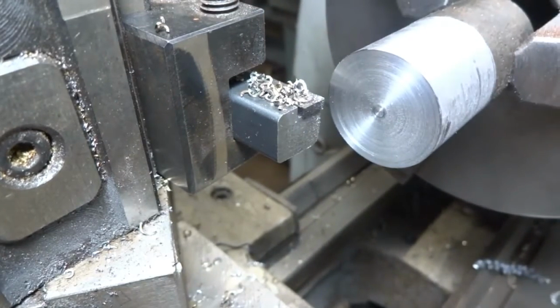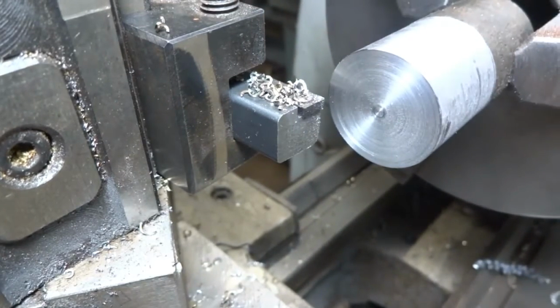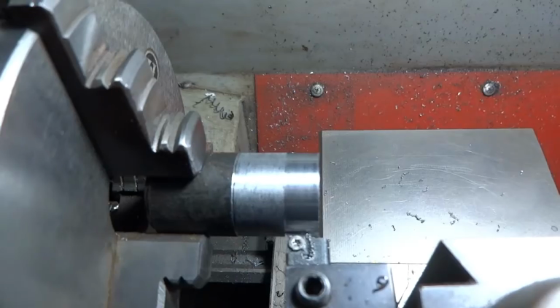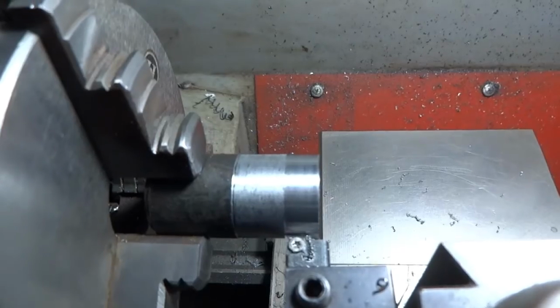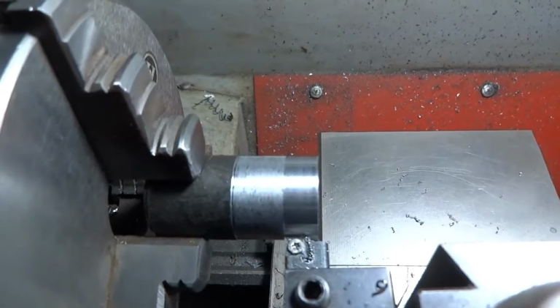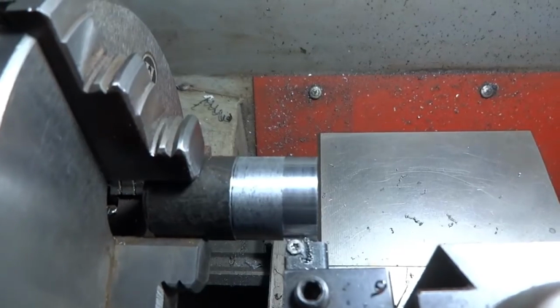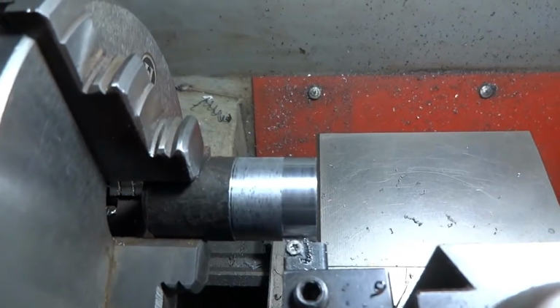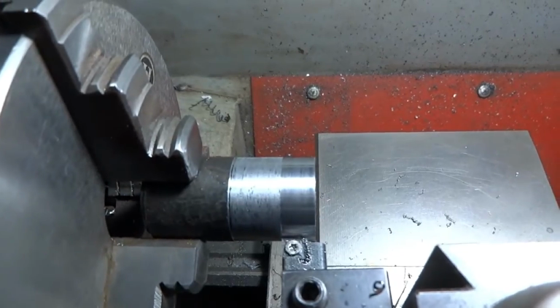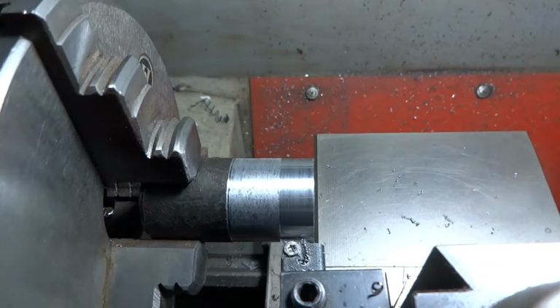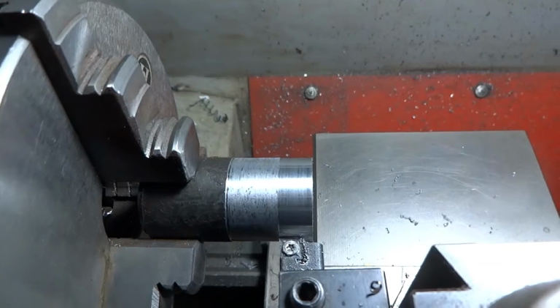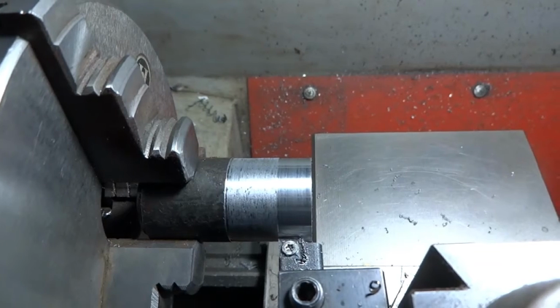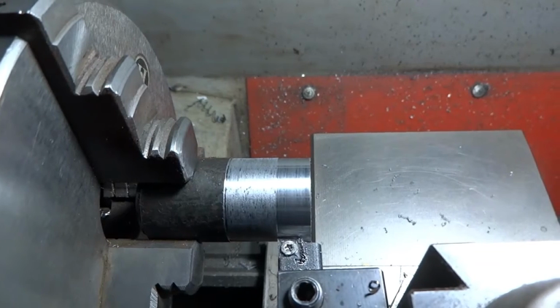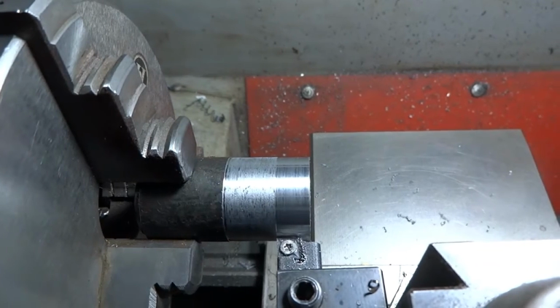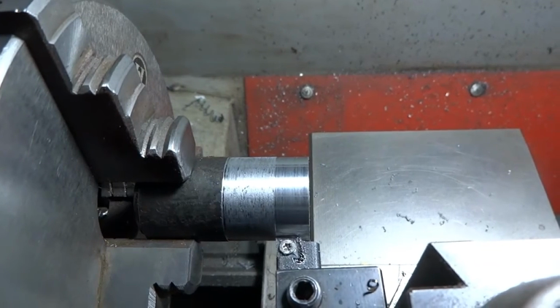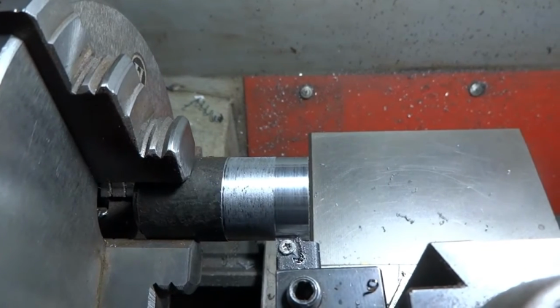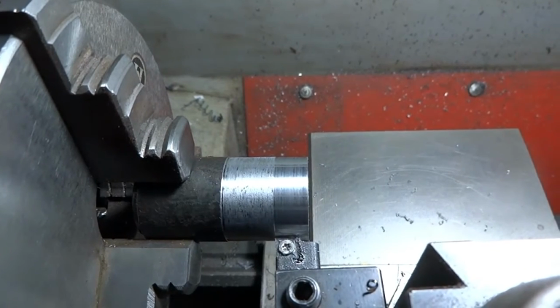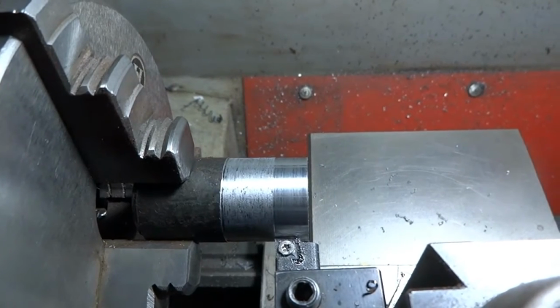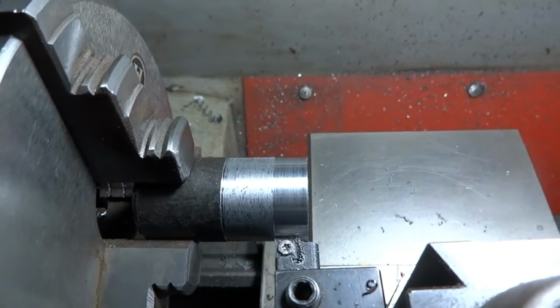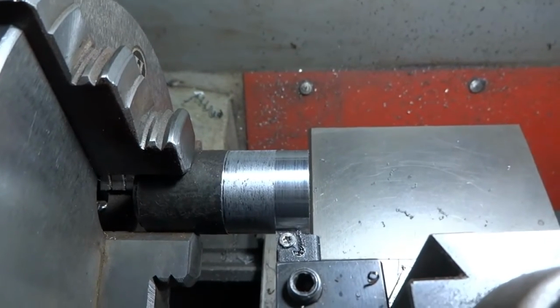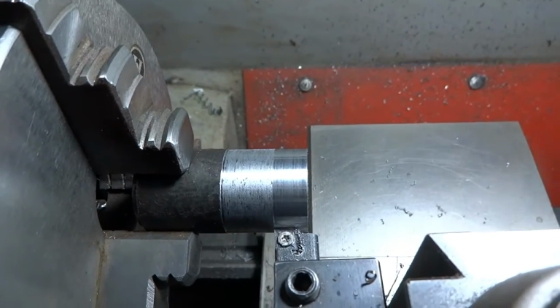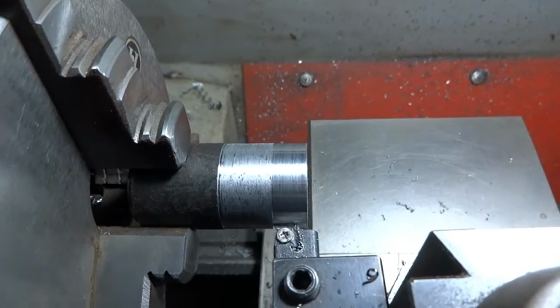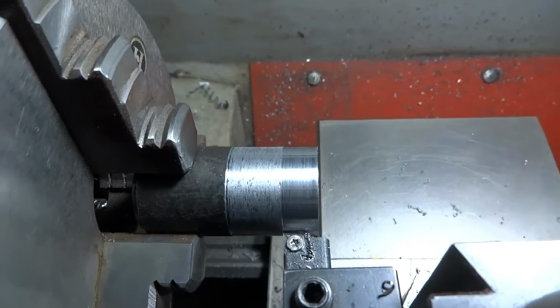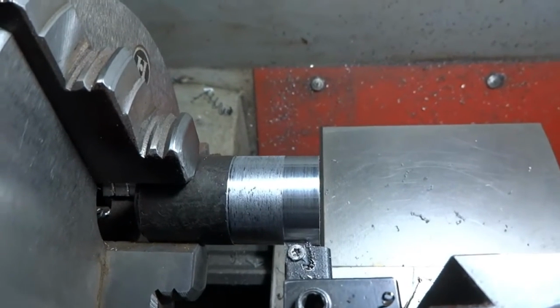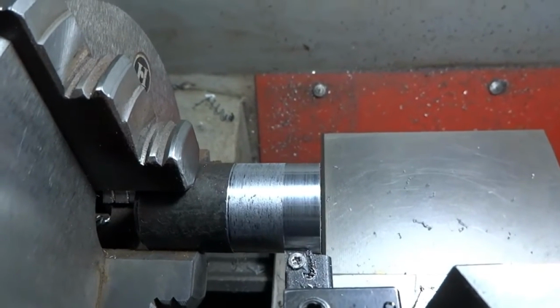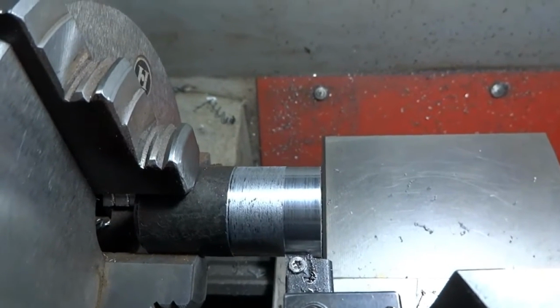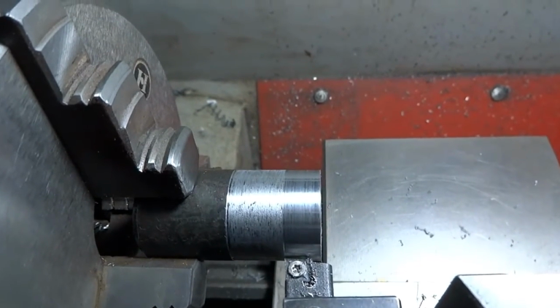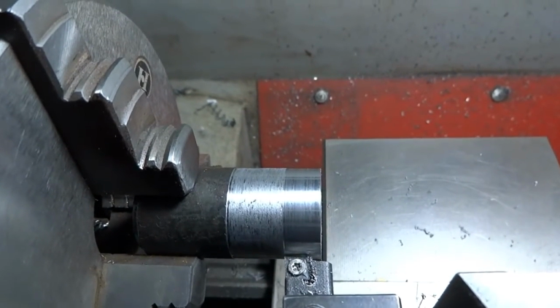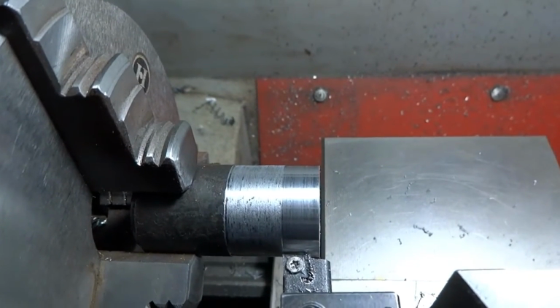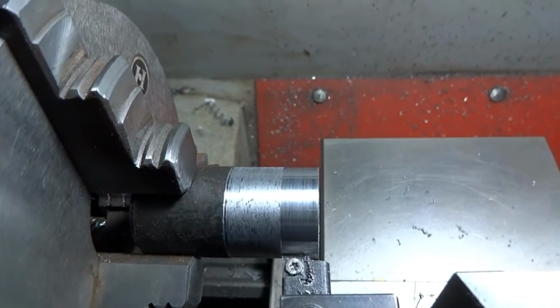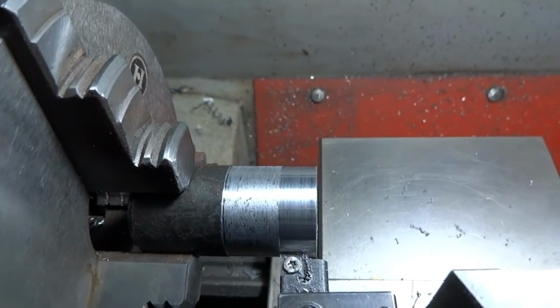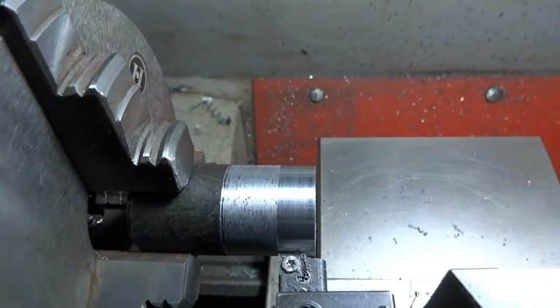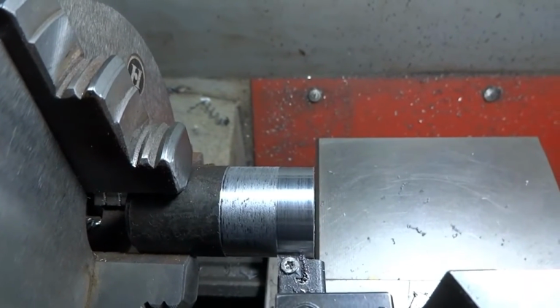I pulled the feed down a little bit and ran it over again, and the surface finish looks a lot better now.